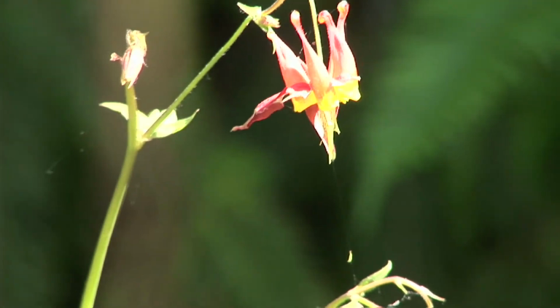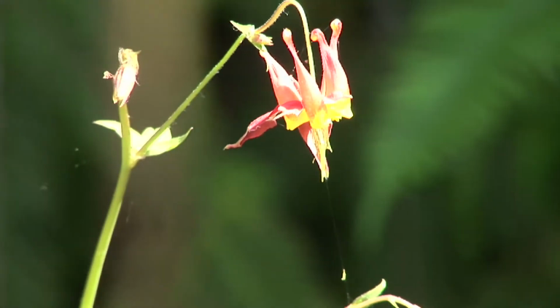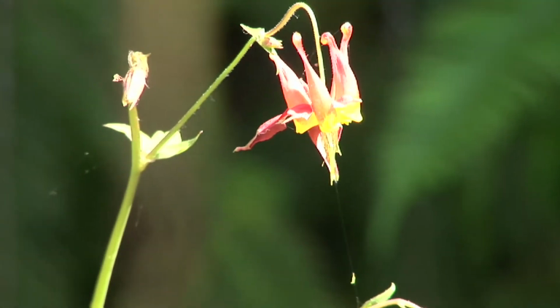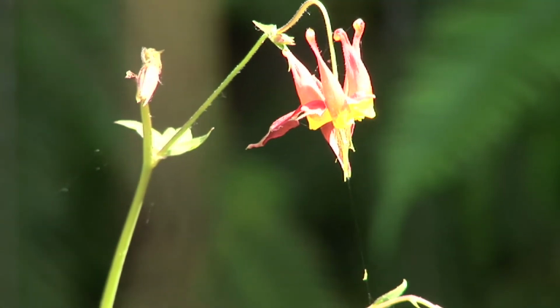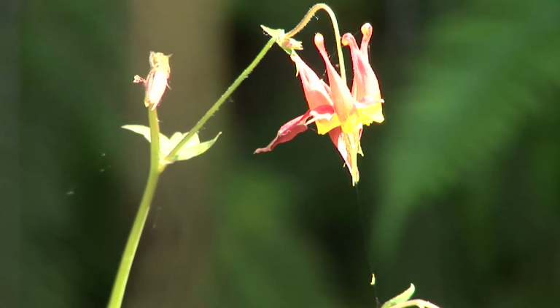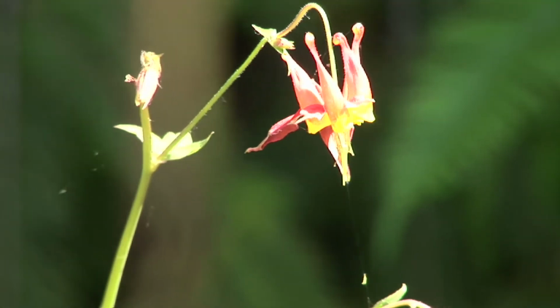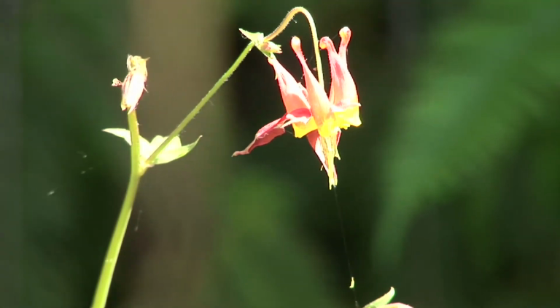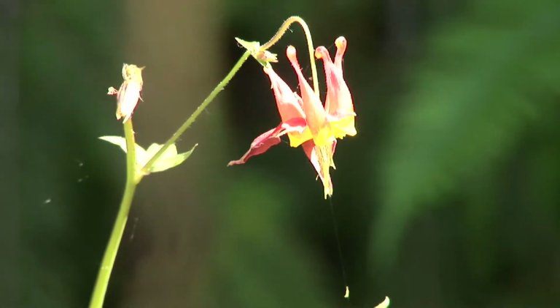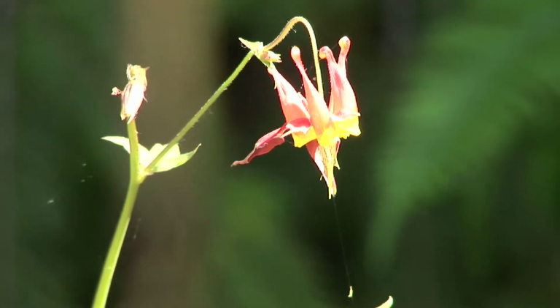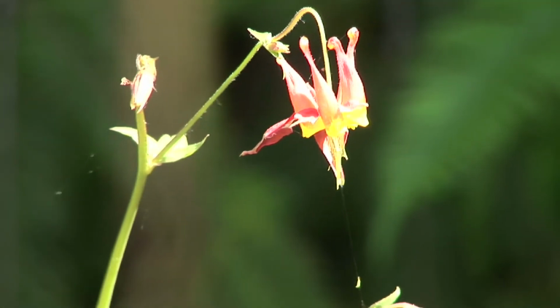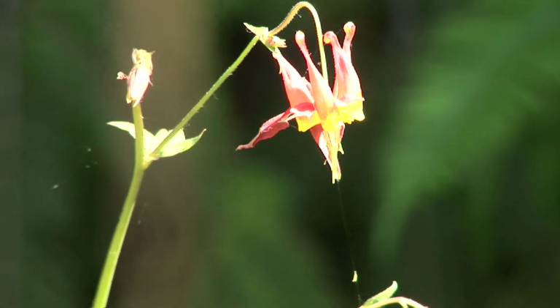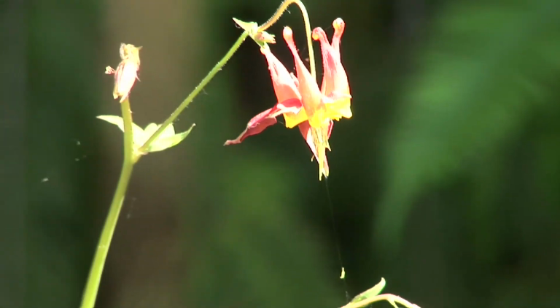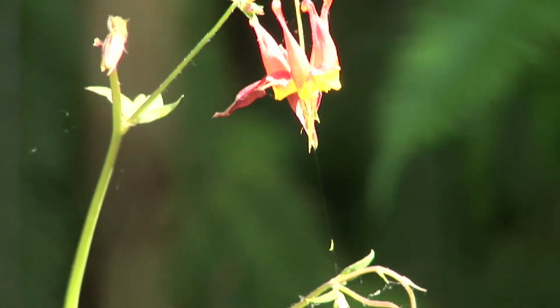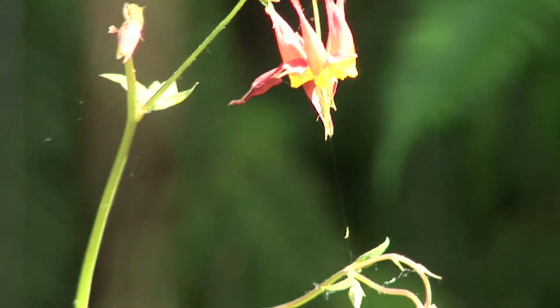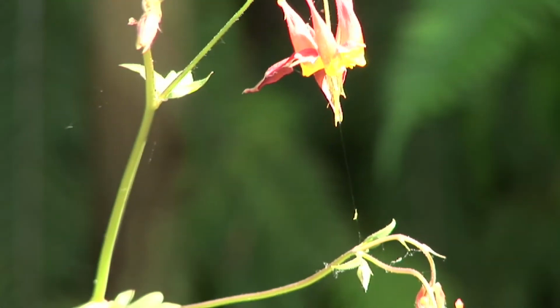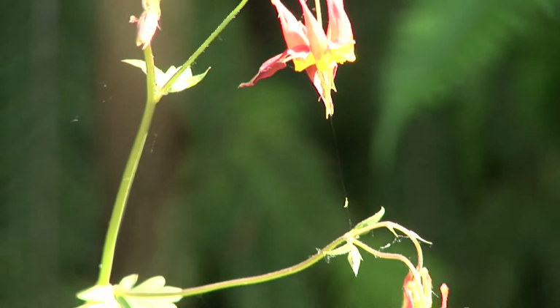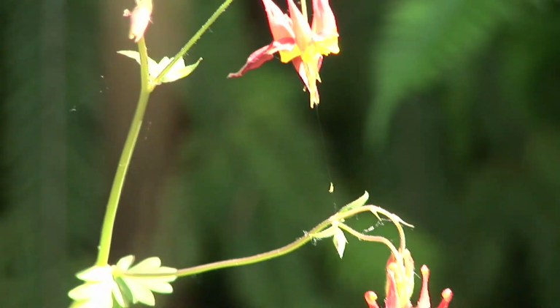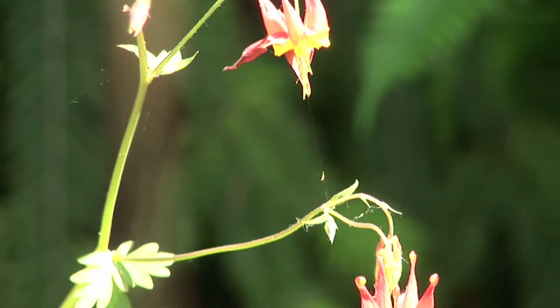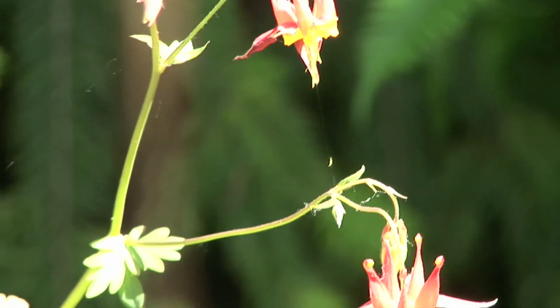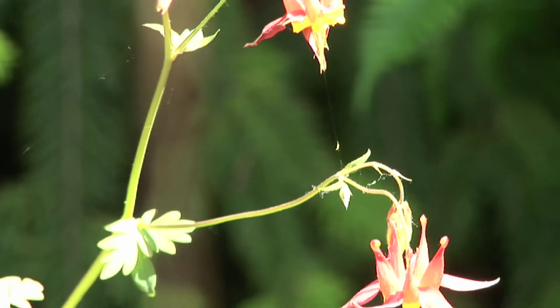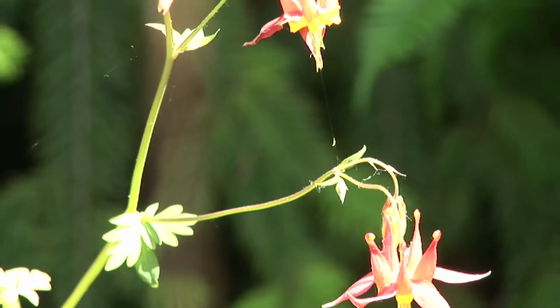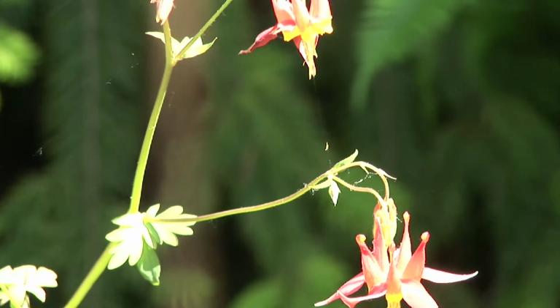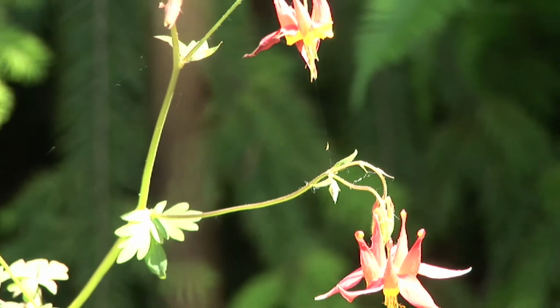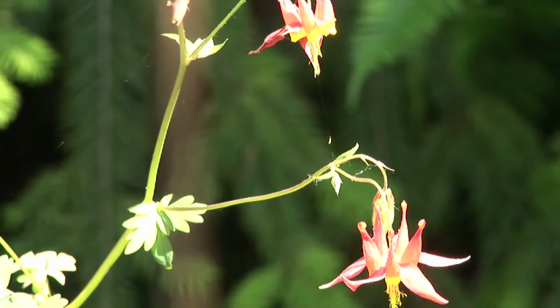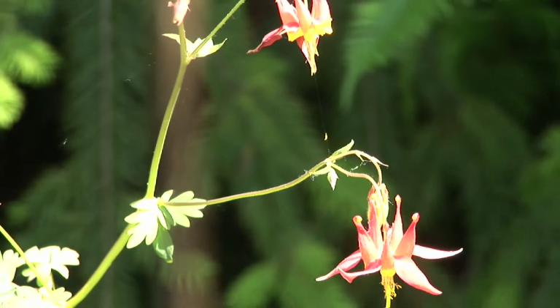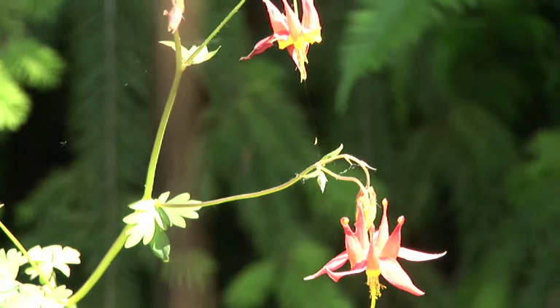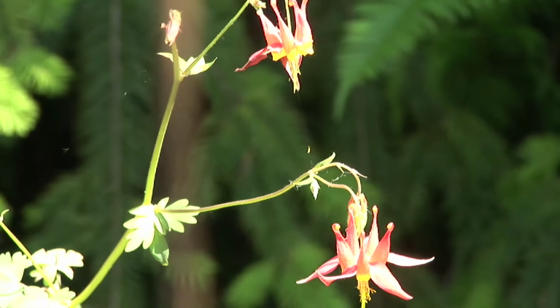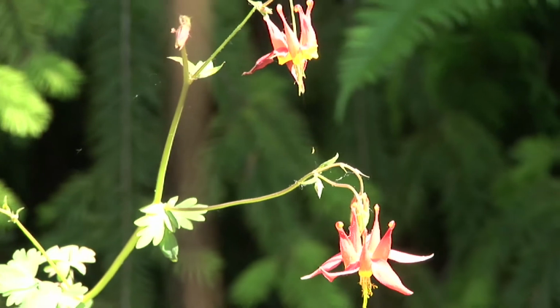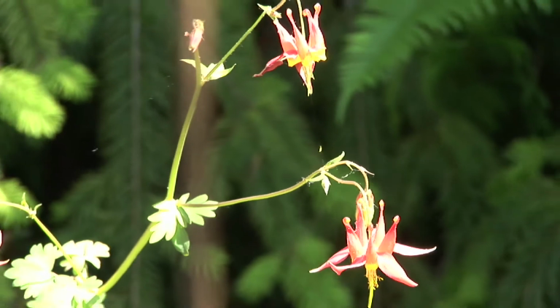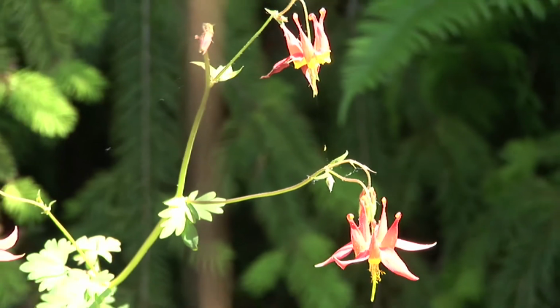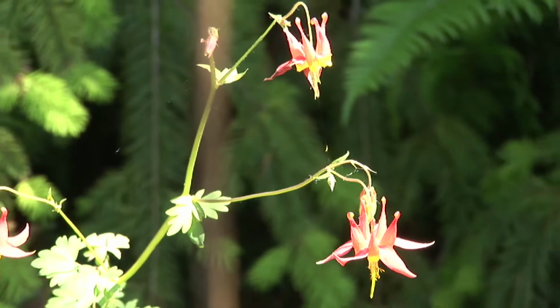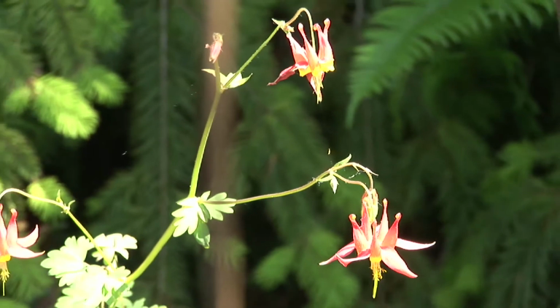This flower is the western columbine and hummingbirds love it. It's a favorite of hummingbirds.